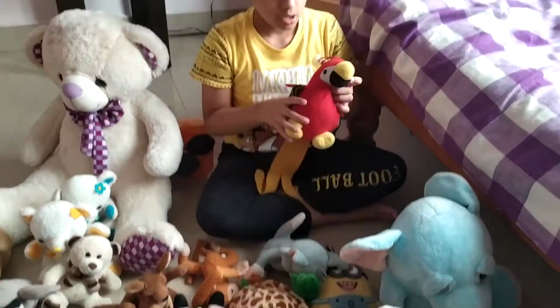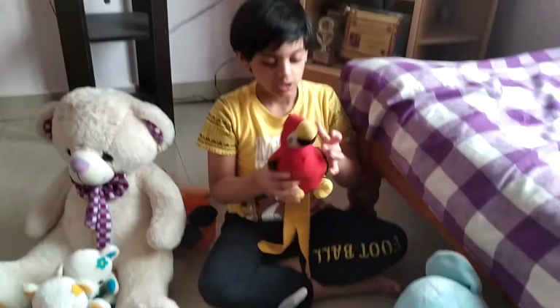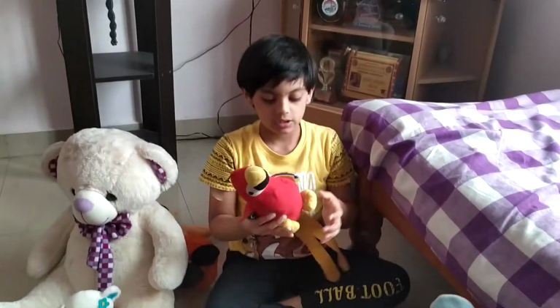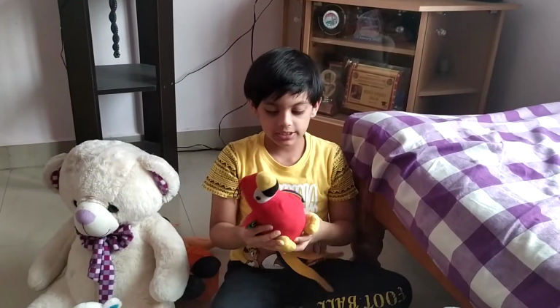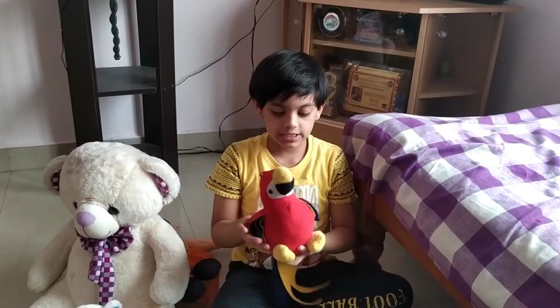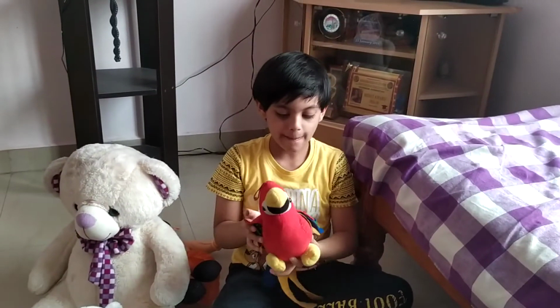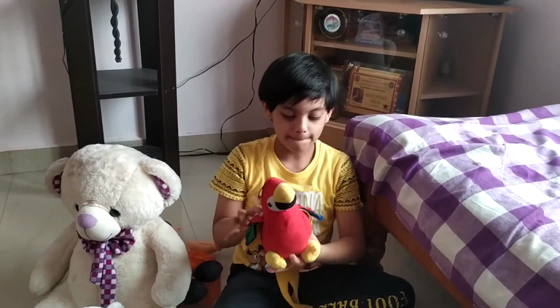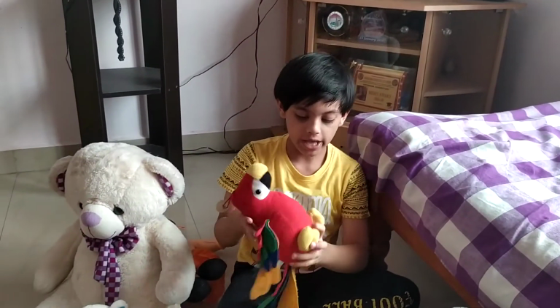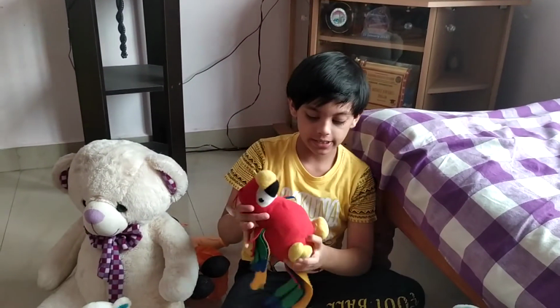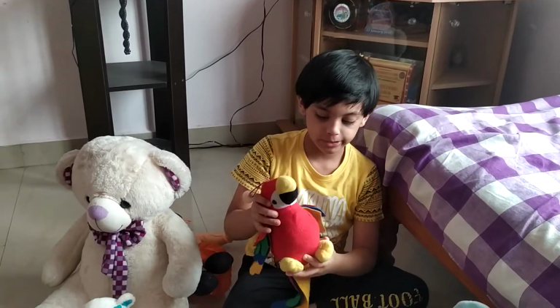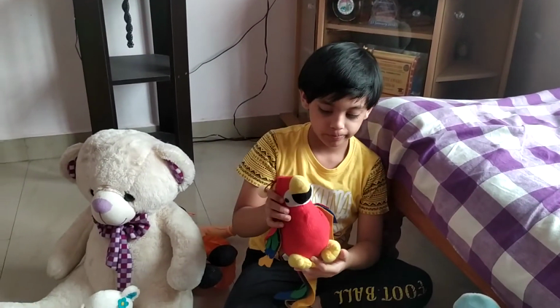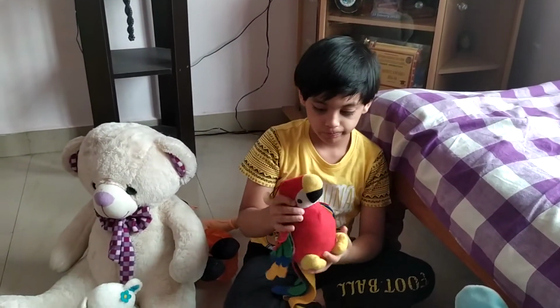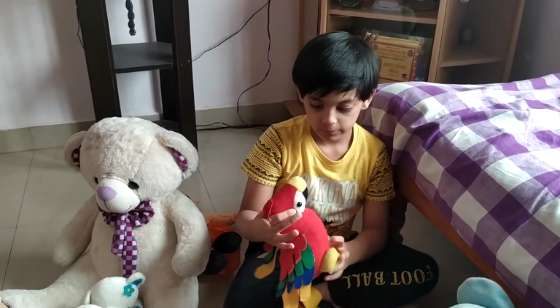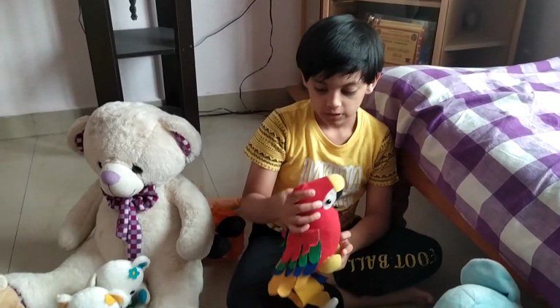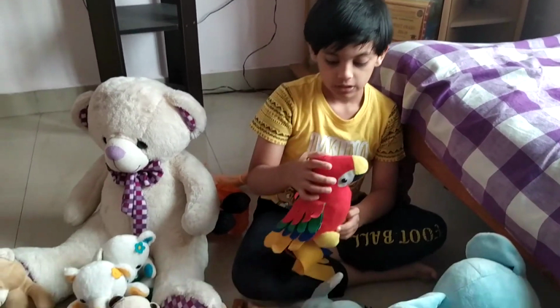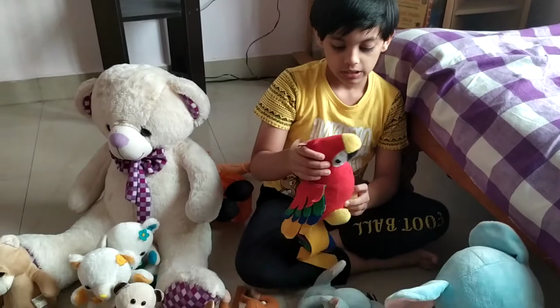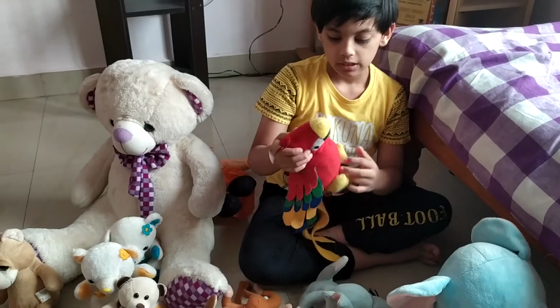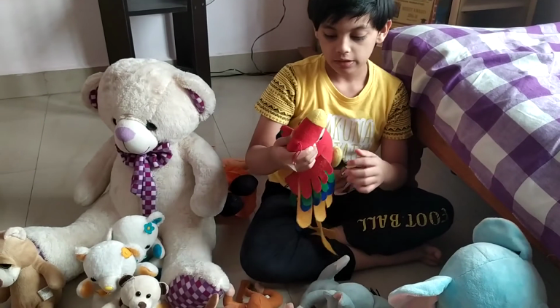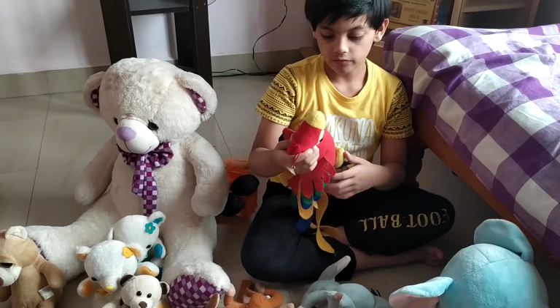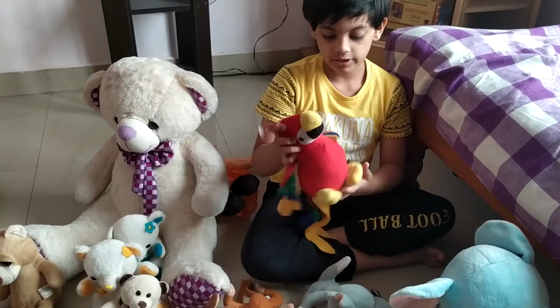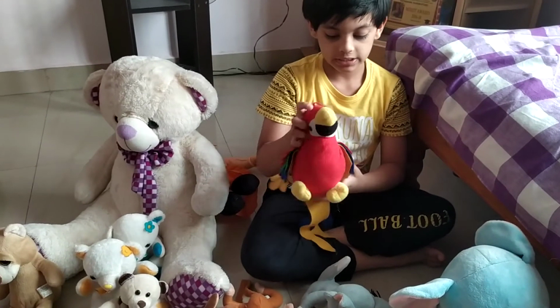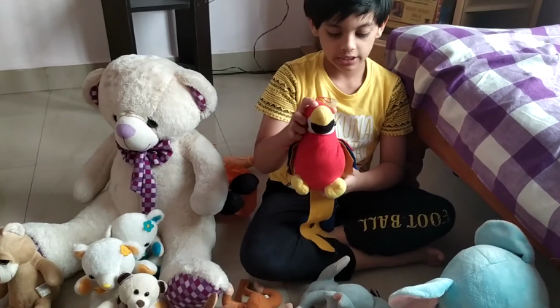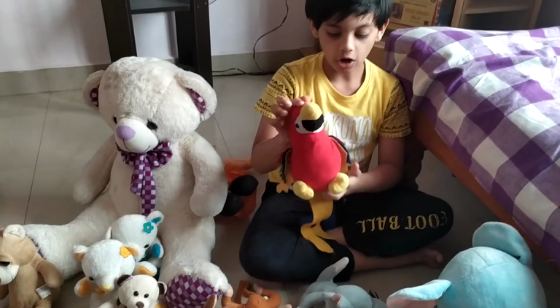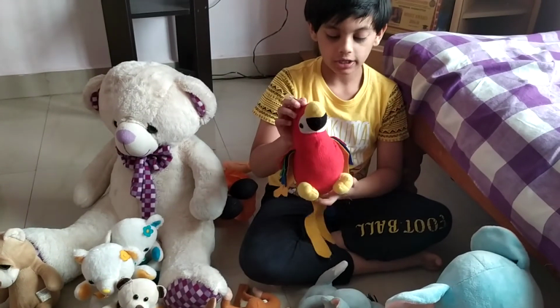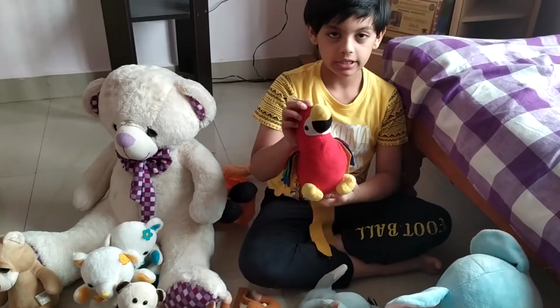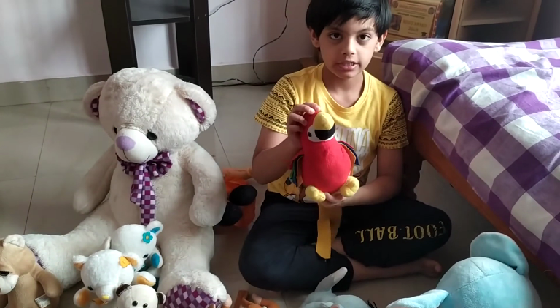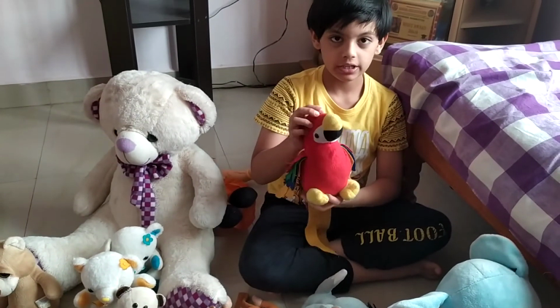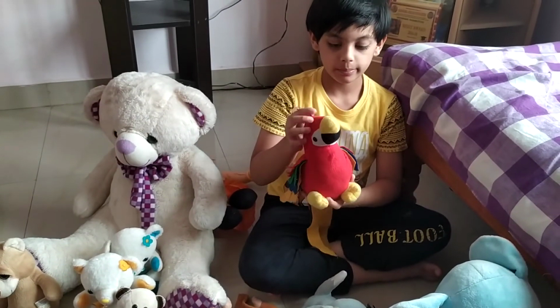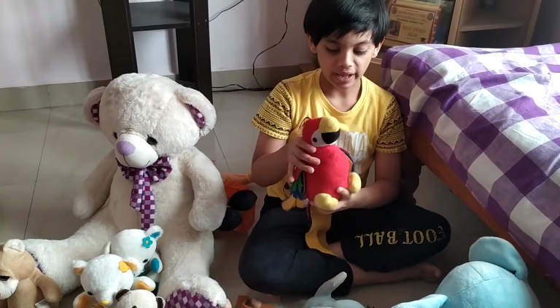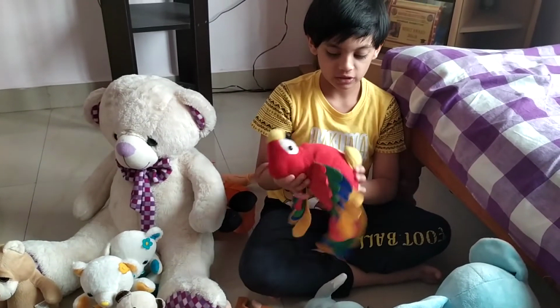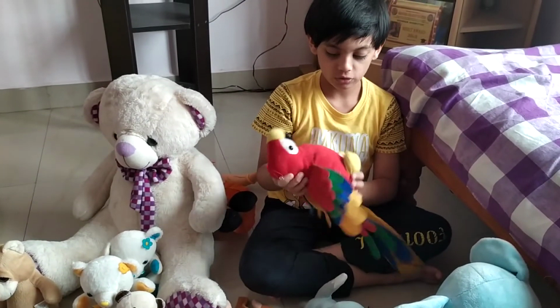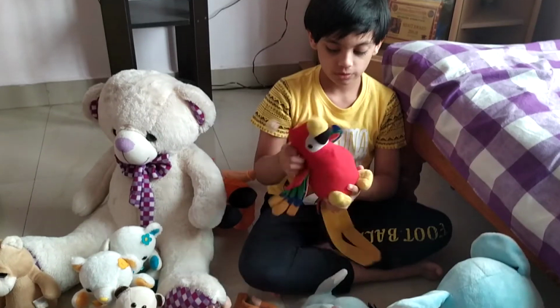And this is a parrot, which I got in Bangalore.